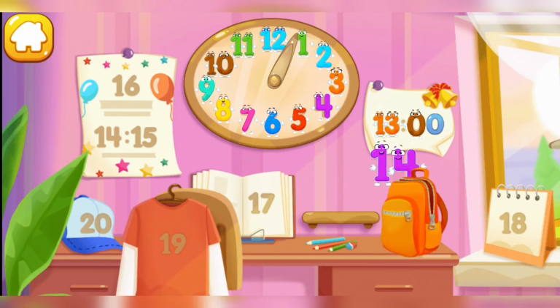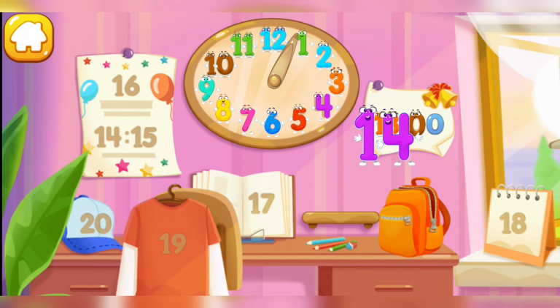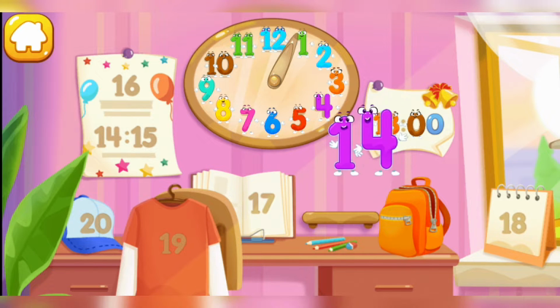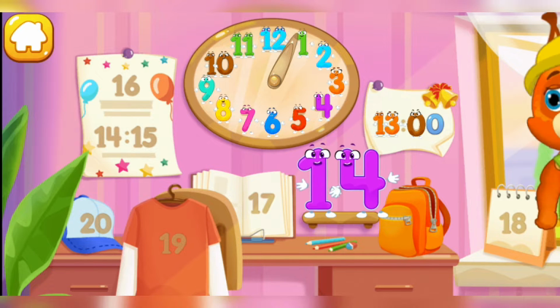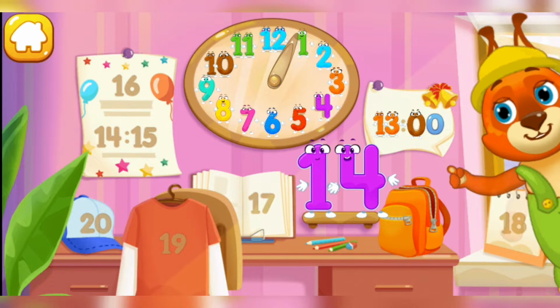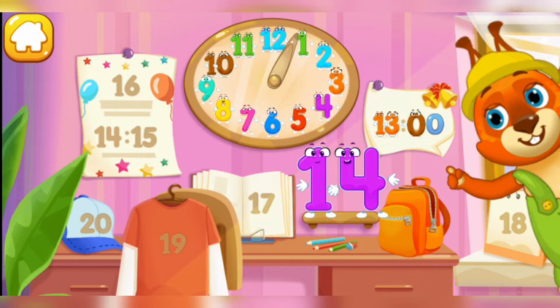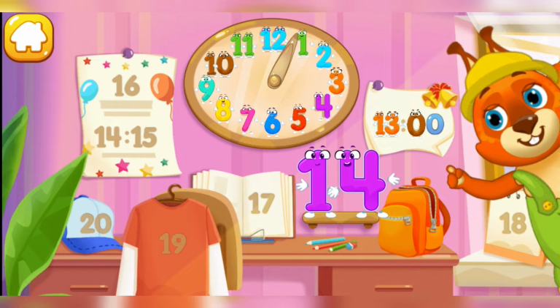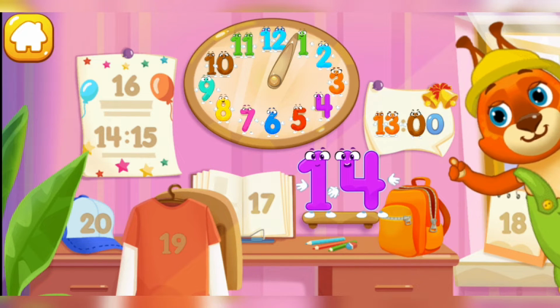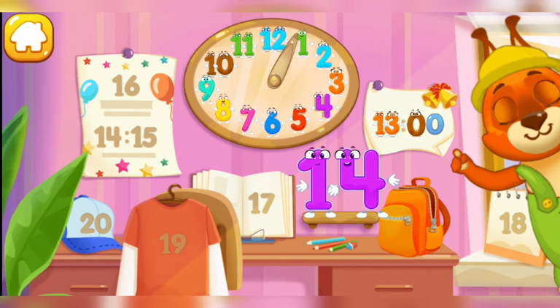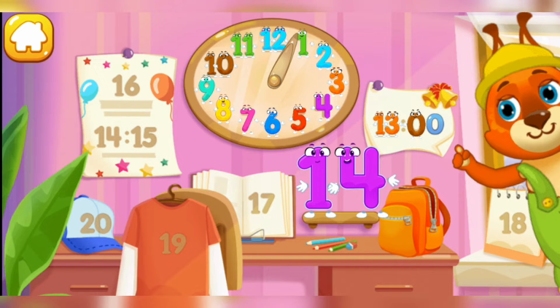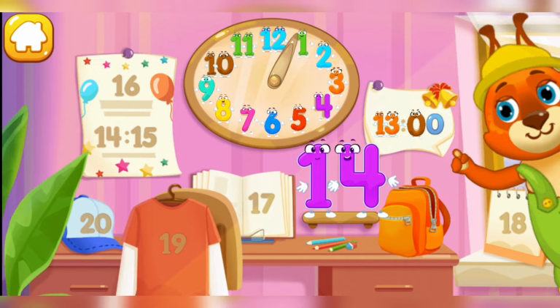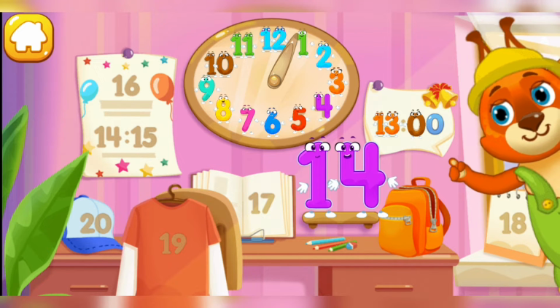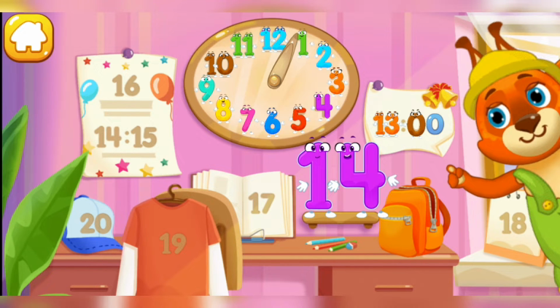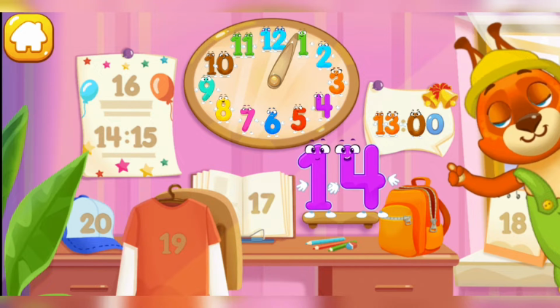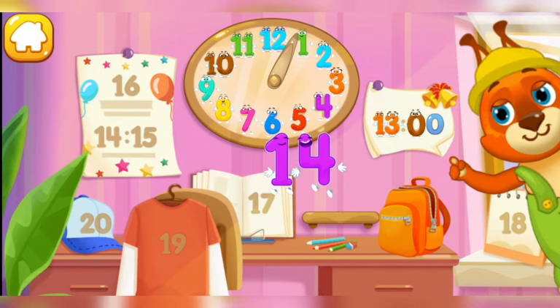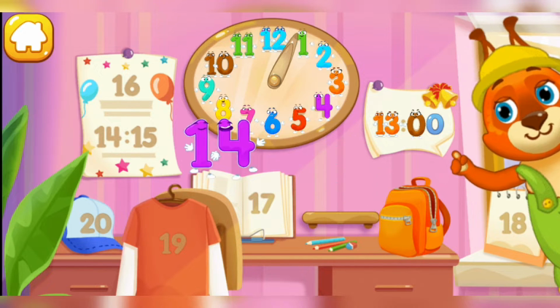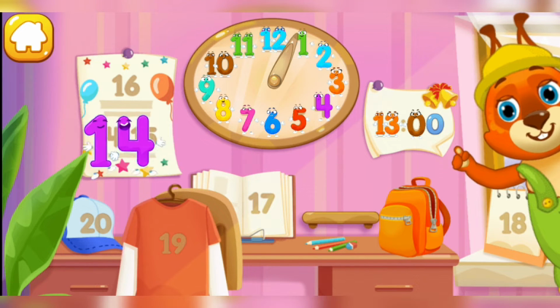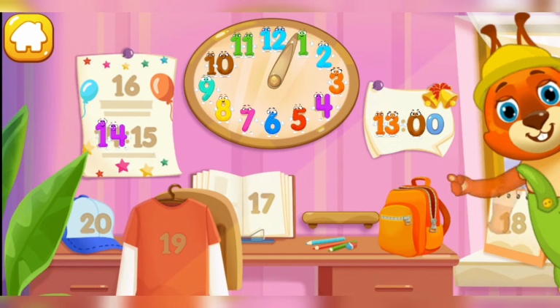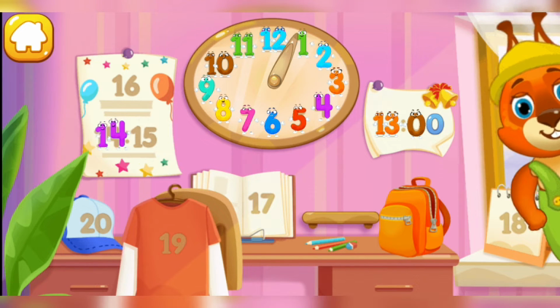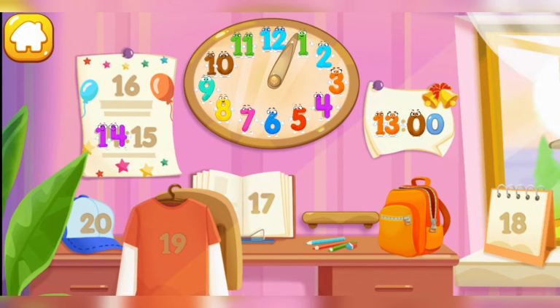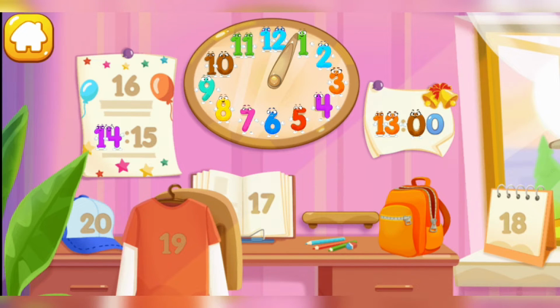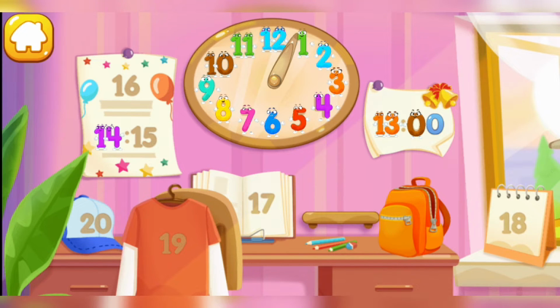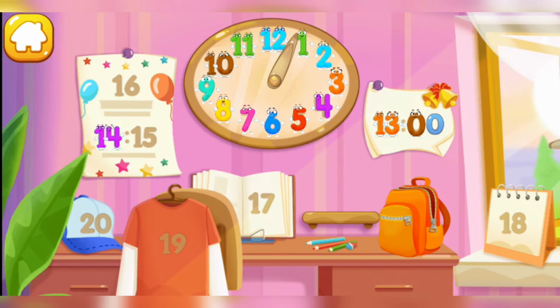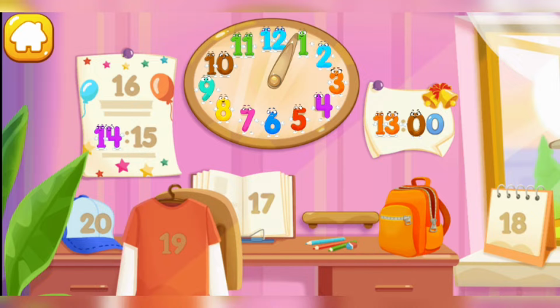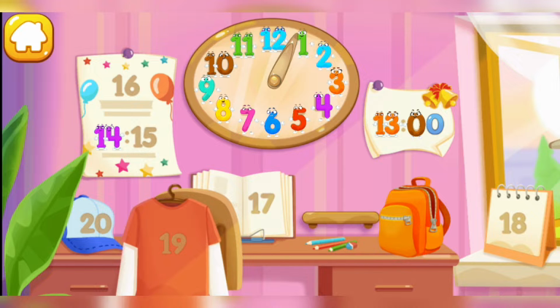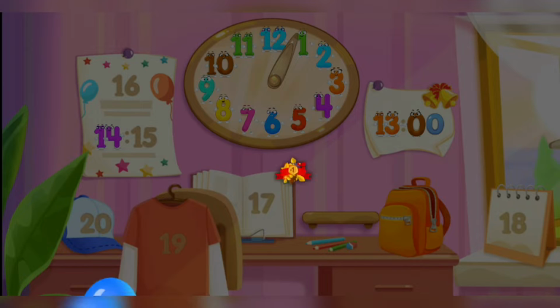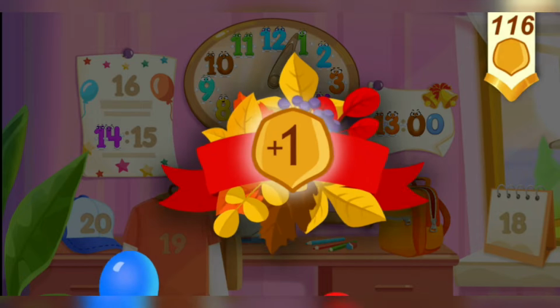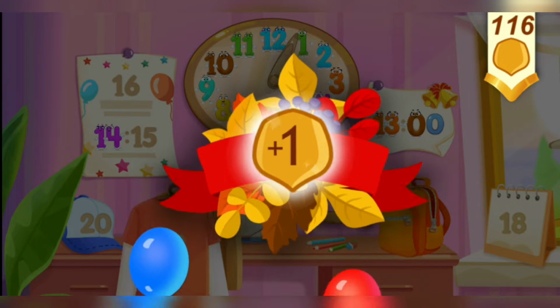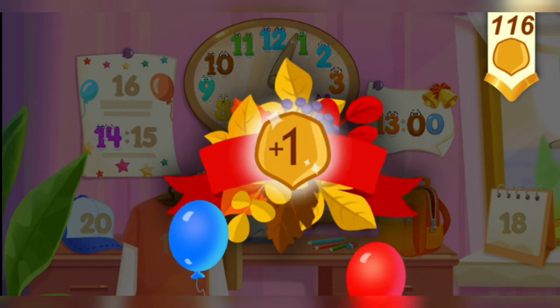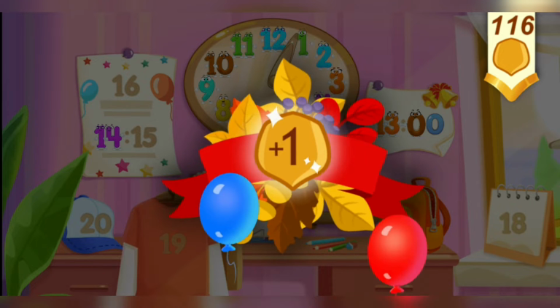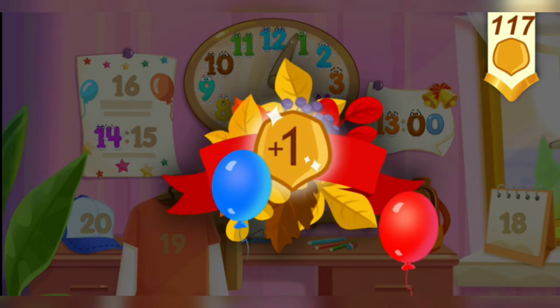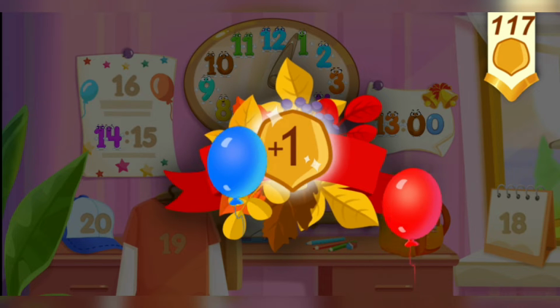Put the number 14 in its place. Thanks for the help! Take a nut for the squirrel.